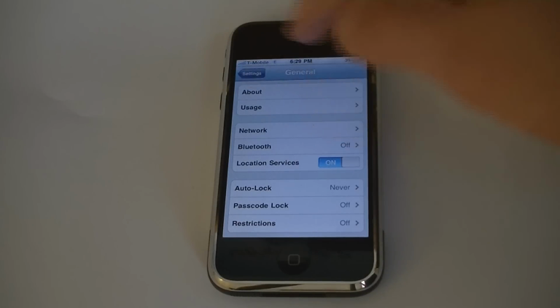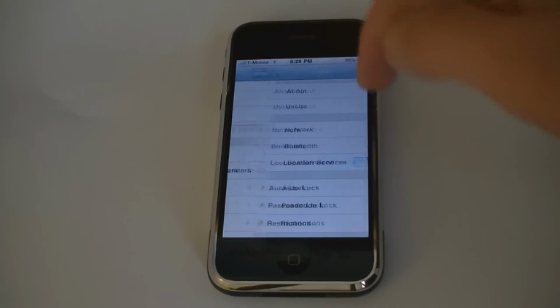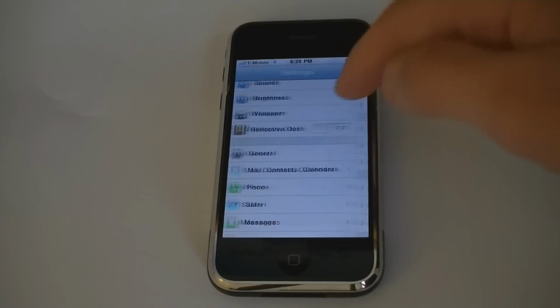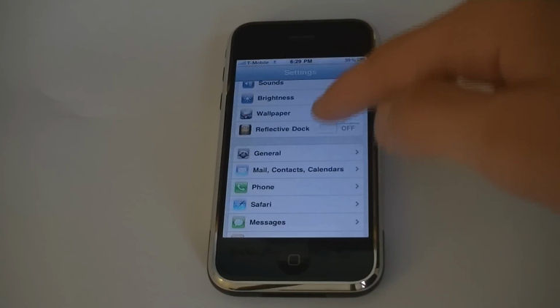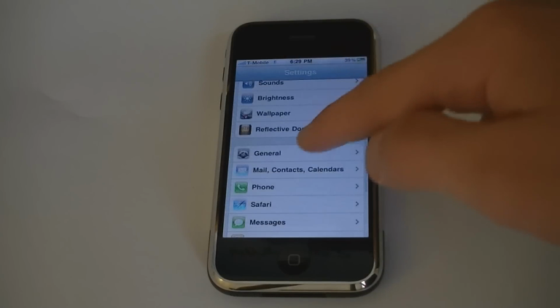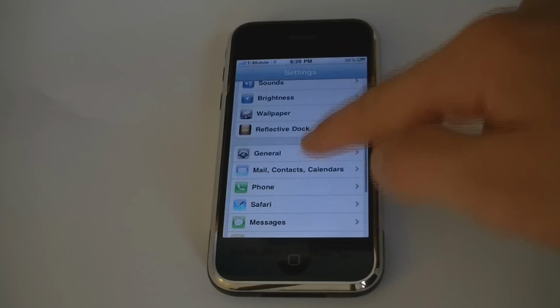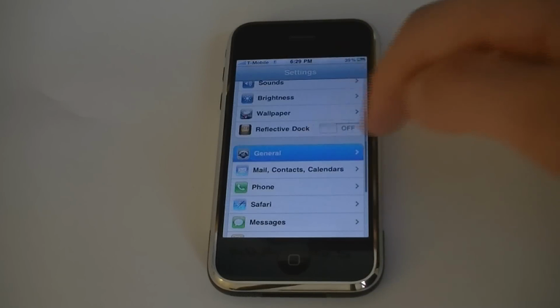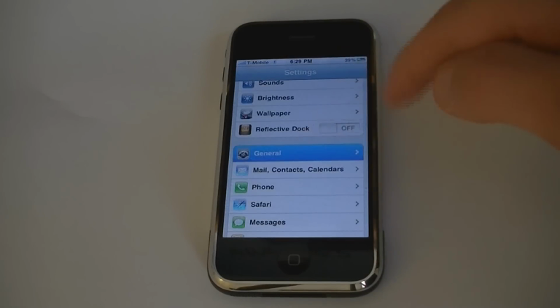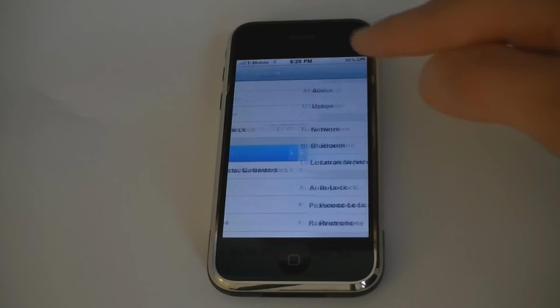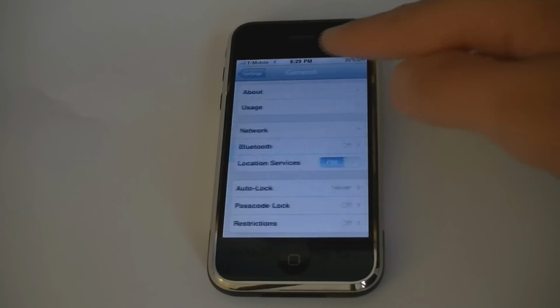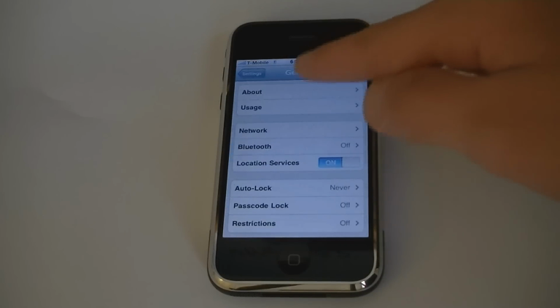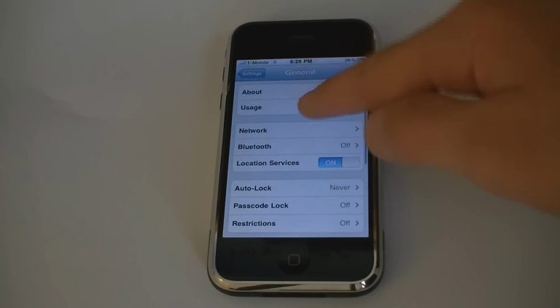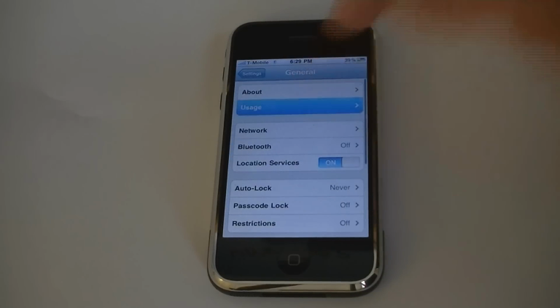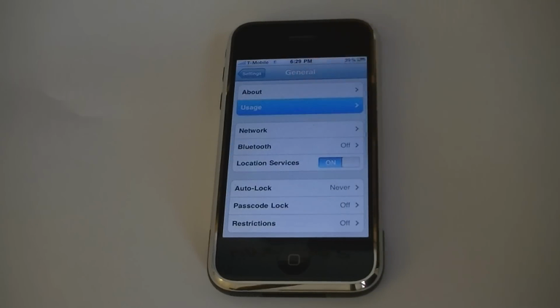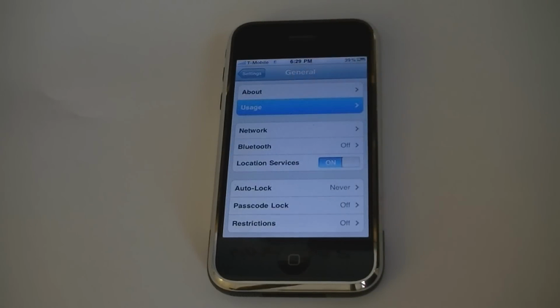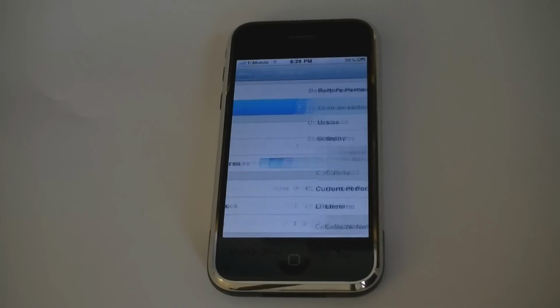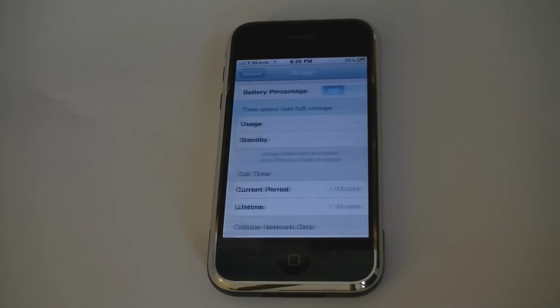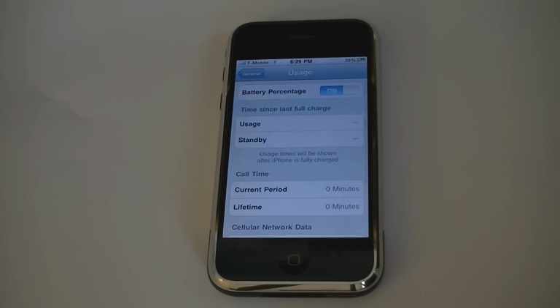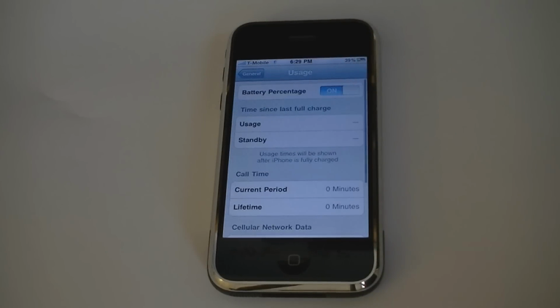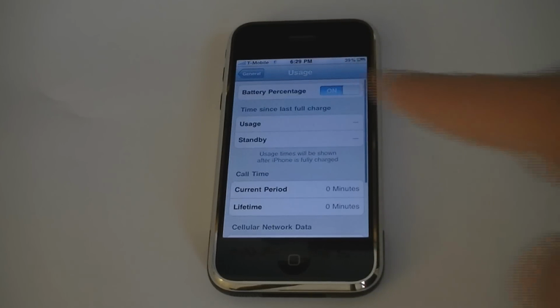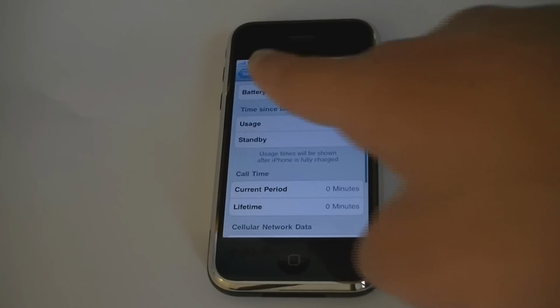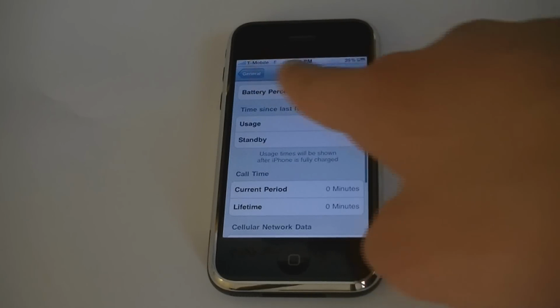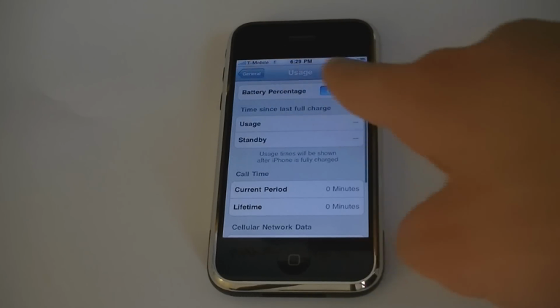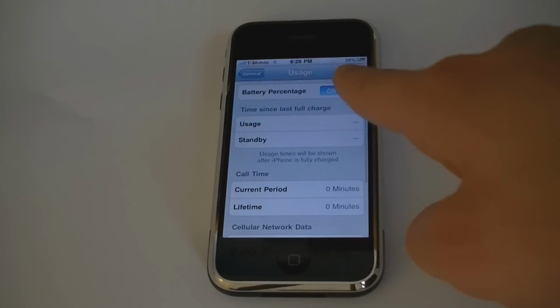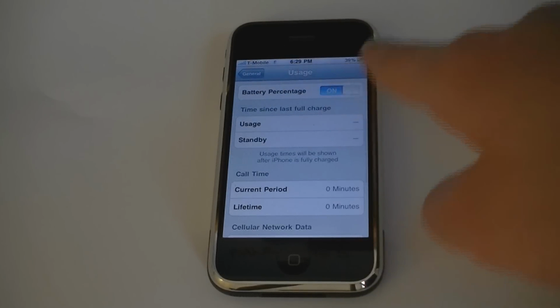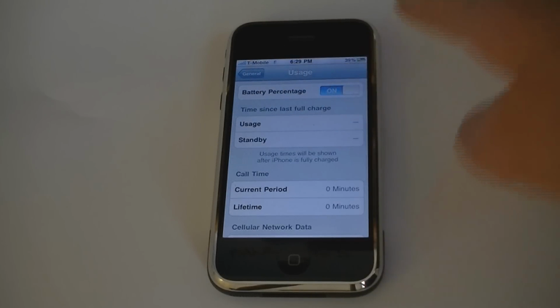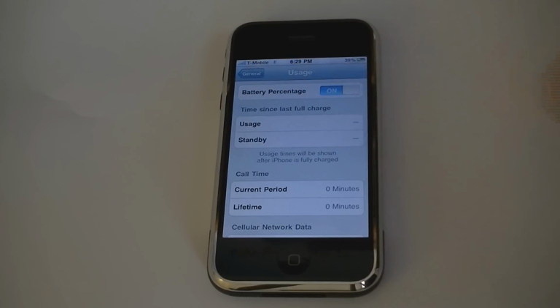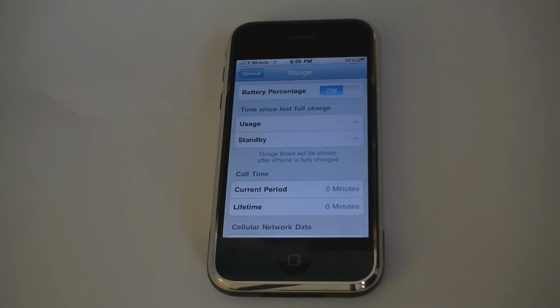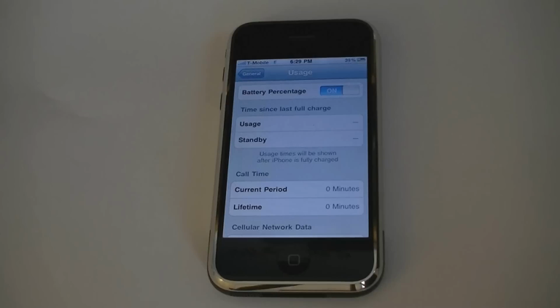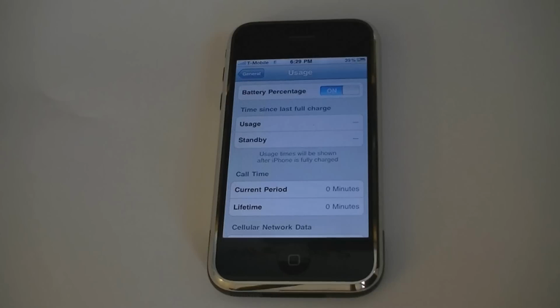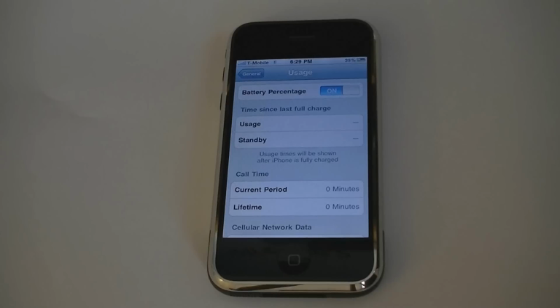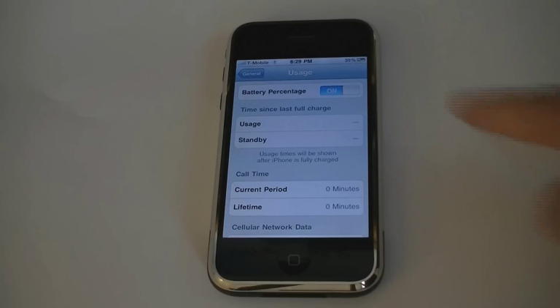Also, in the usage screen, the battery percentage can be enabled.